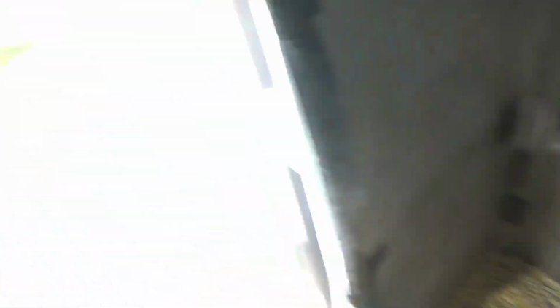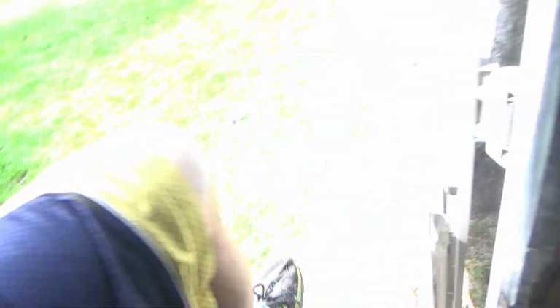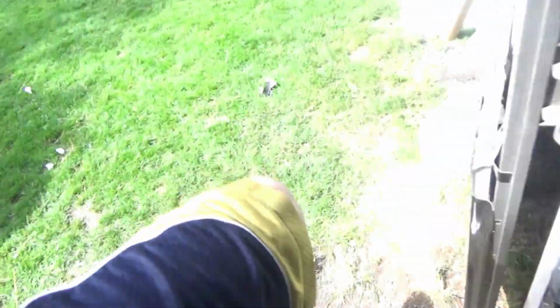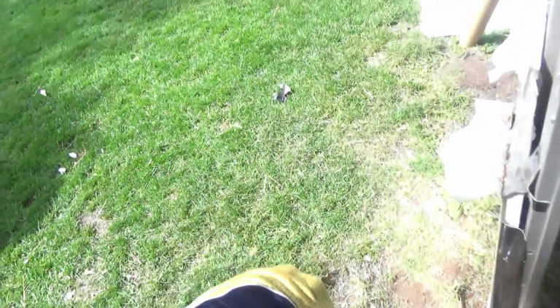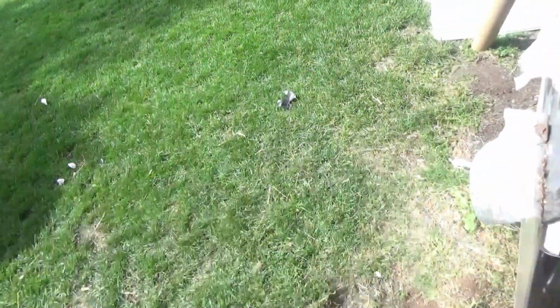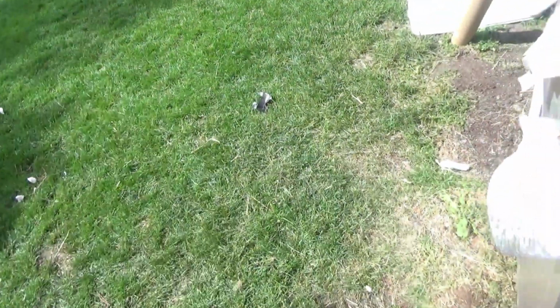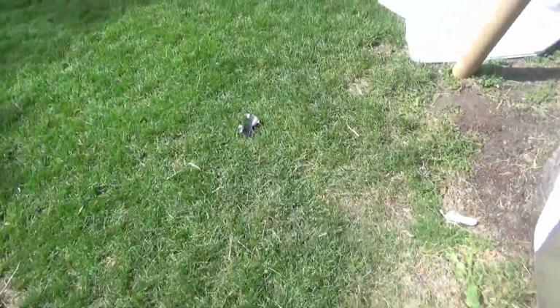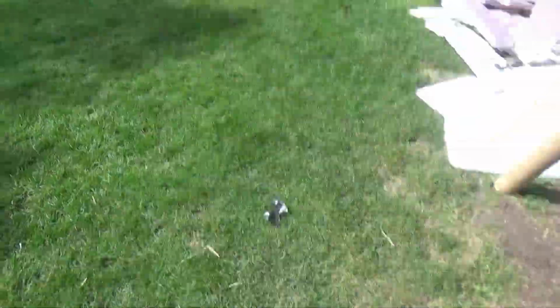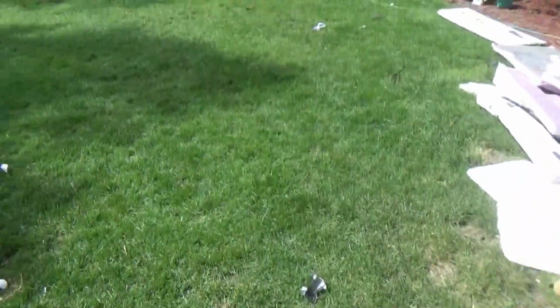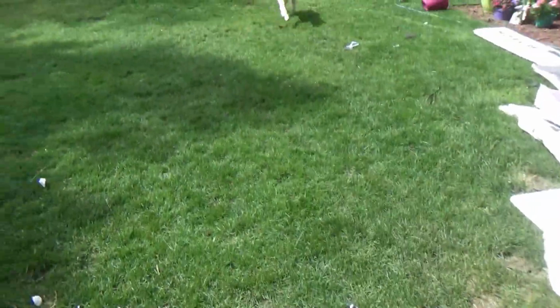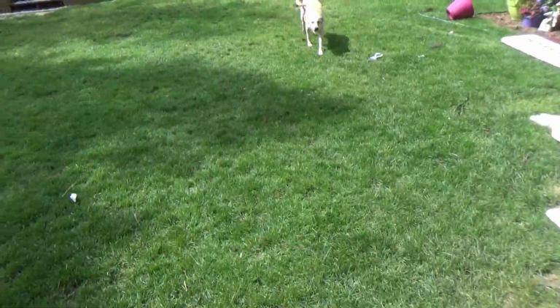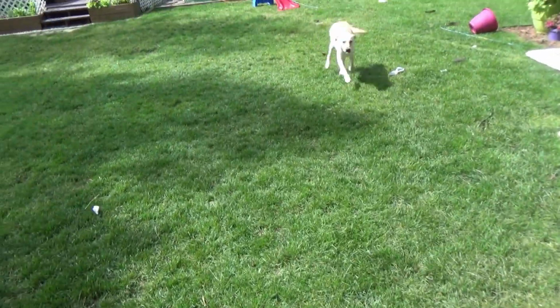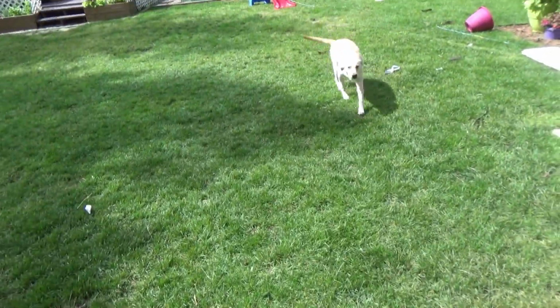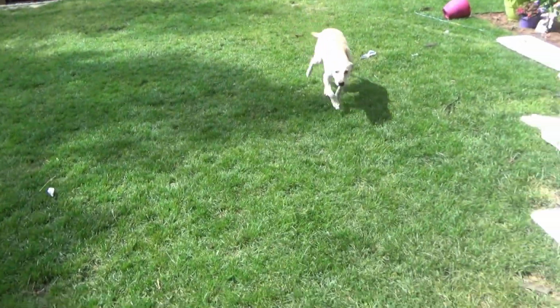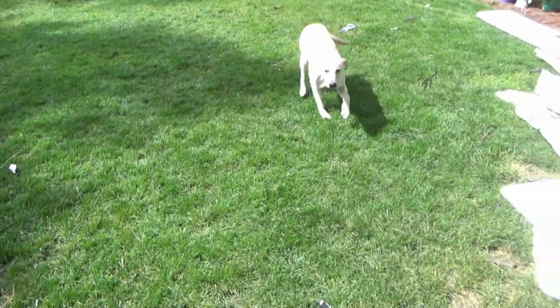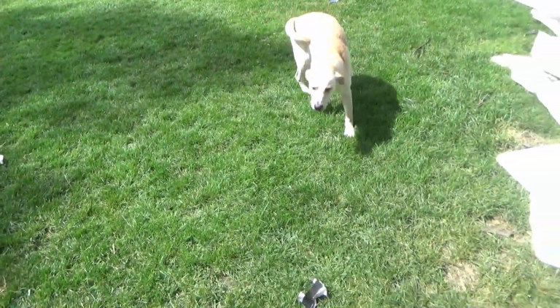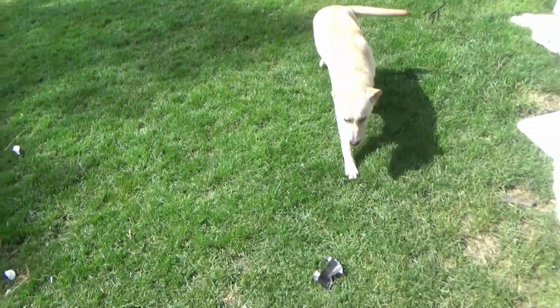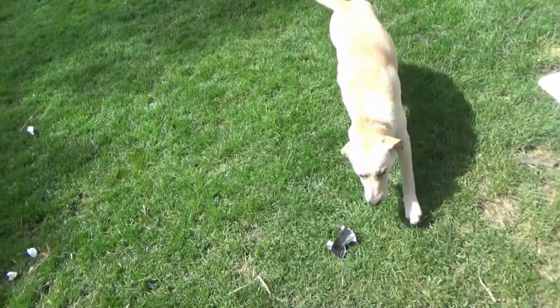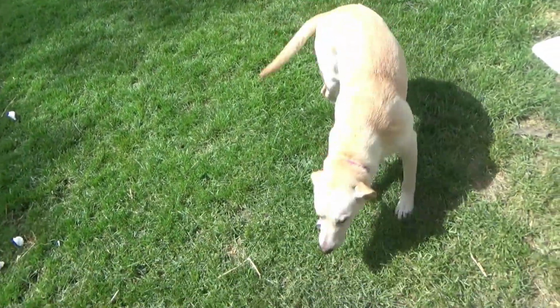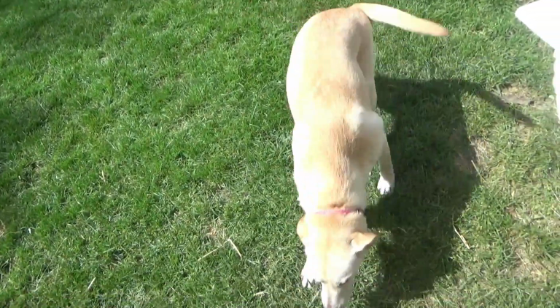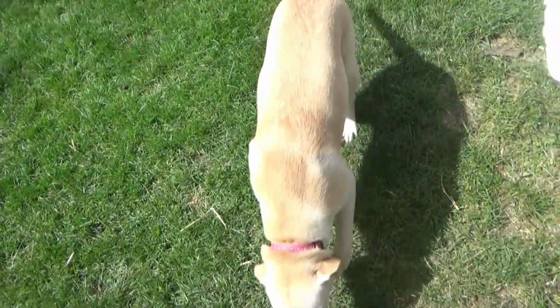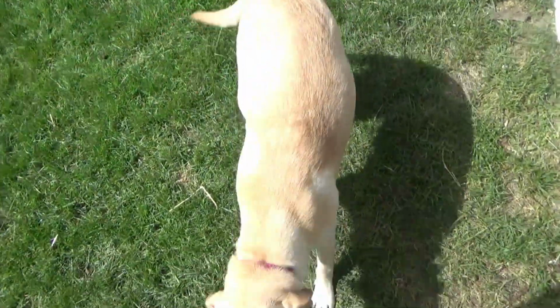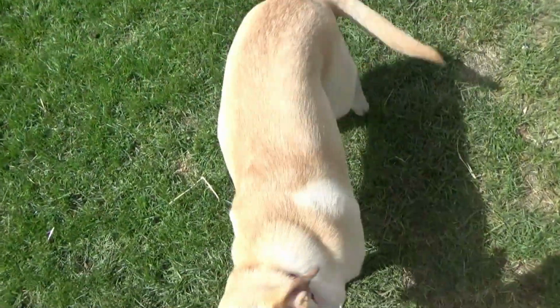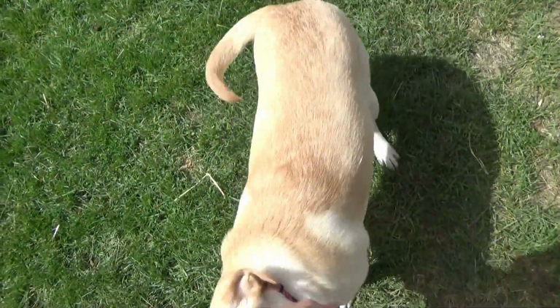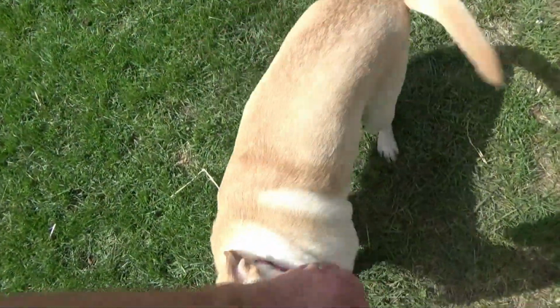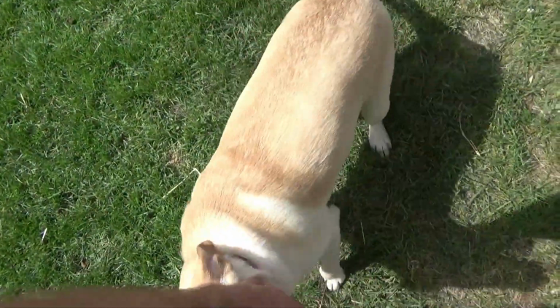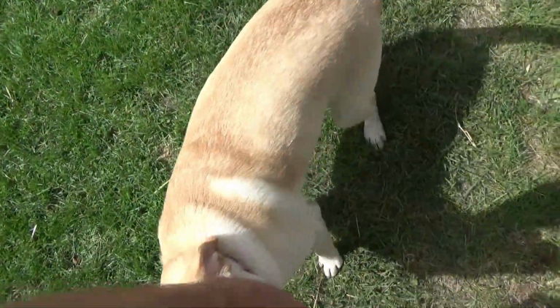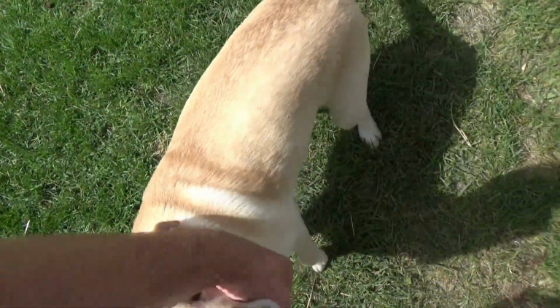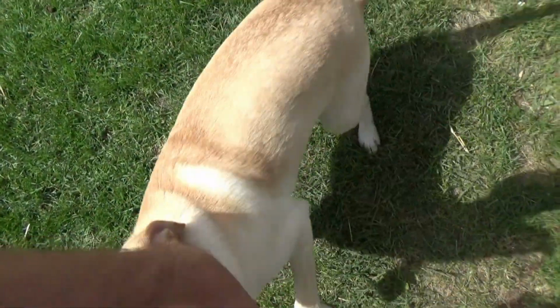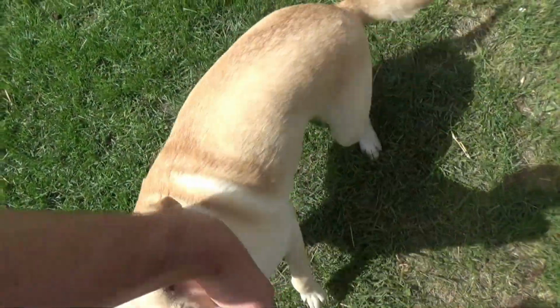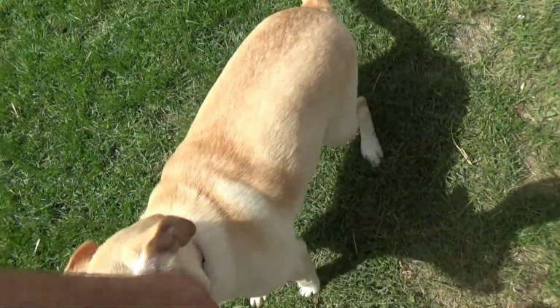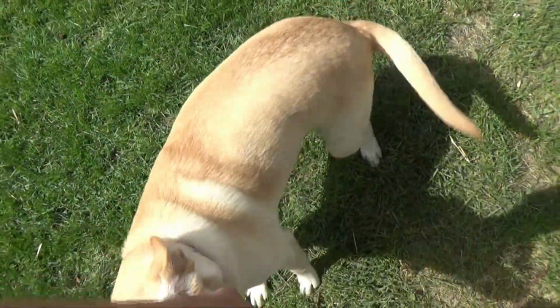Oh, here comes Athena! This is my brother's dog — sweet little pup. Don't eat my rabbits!